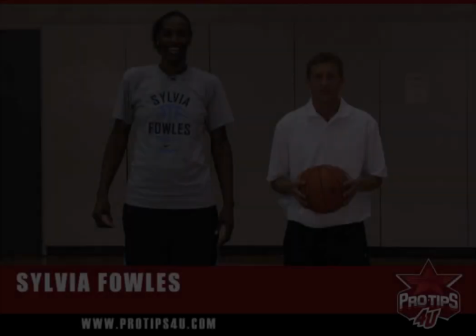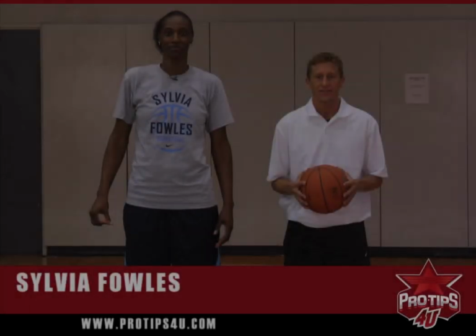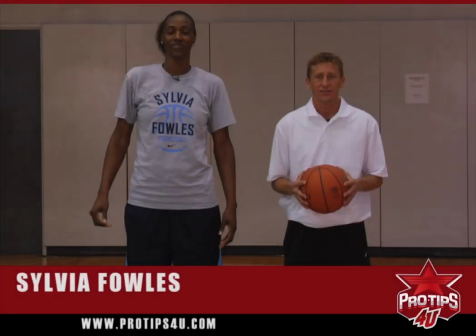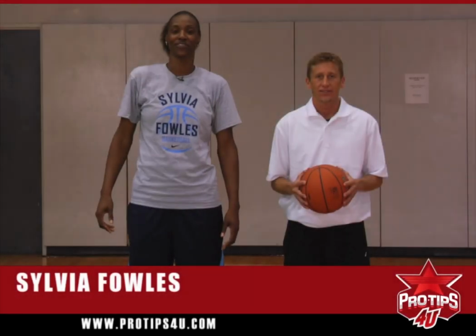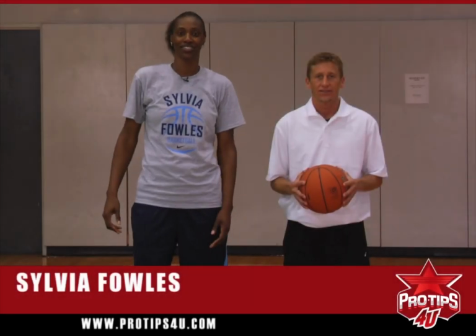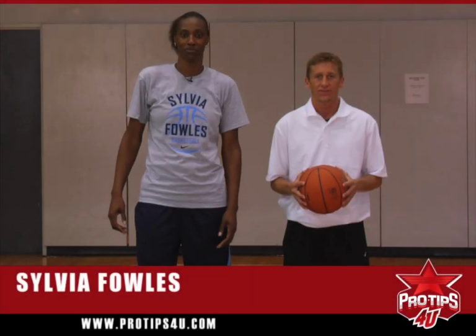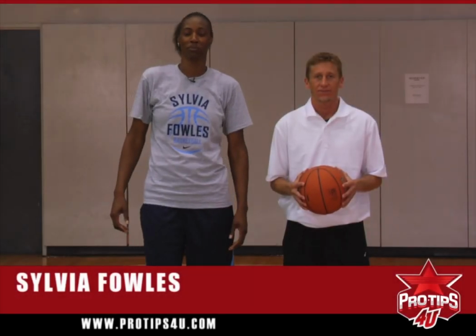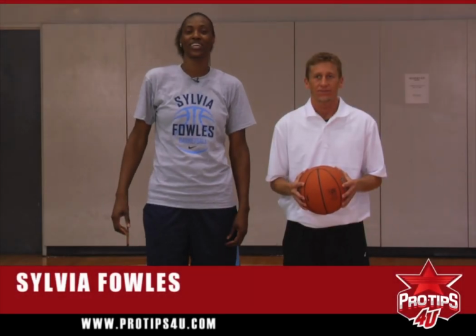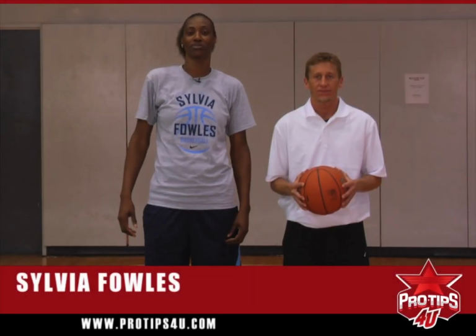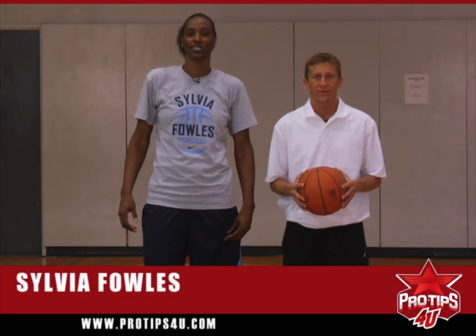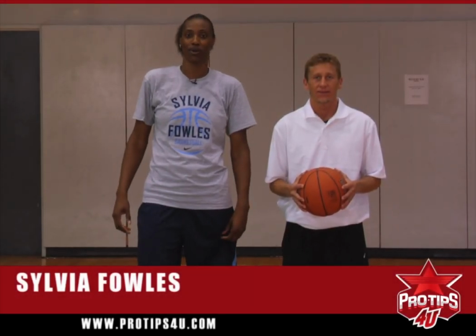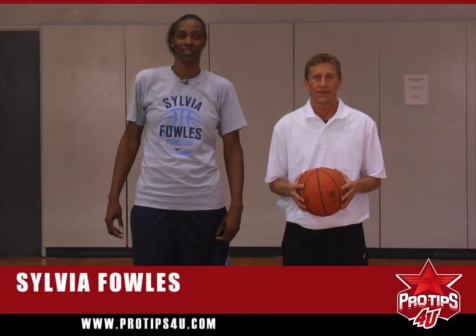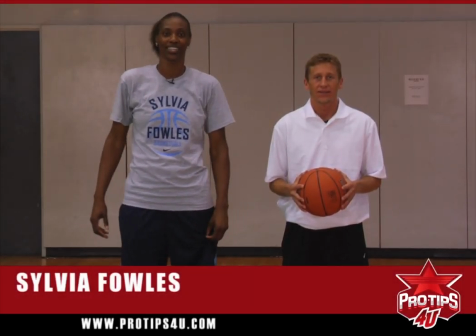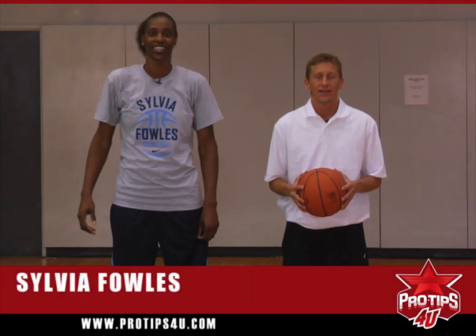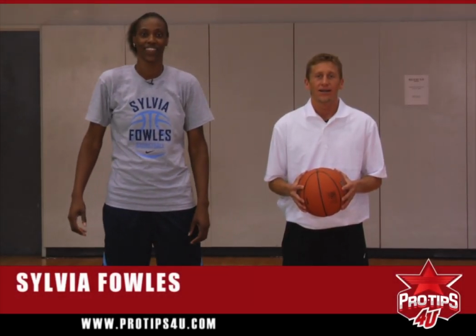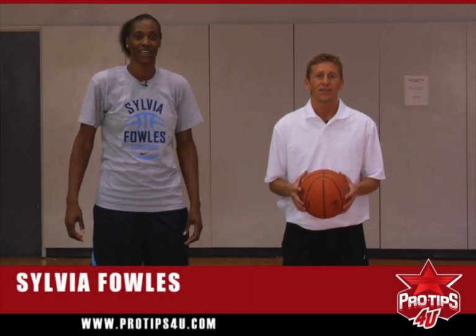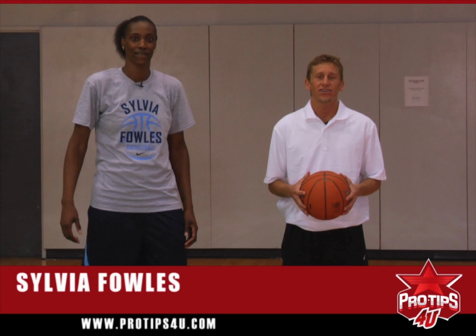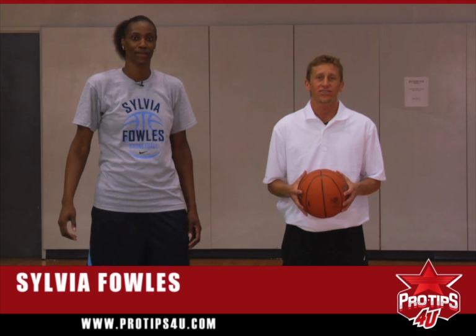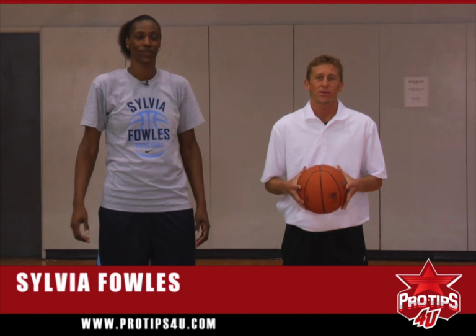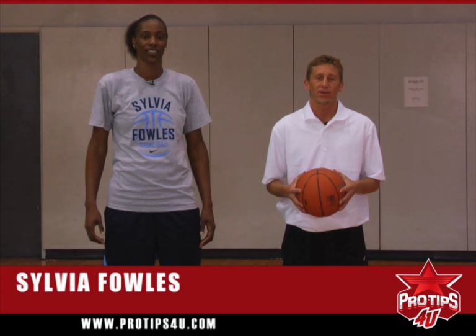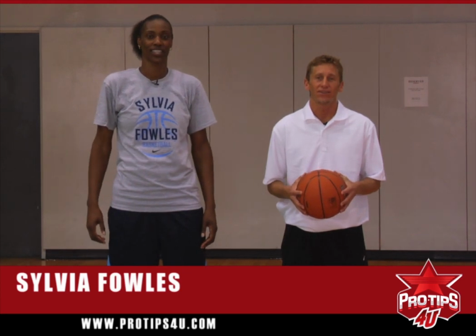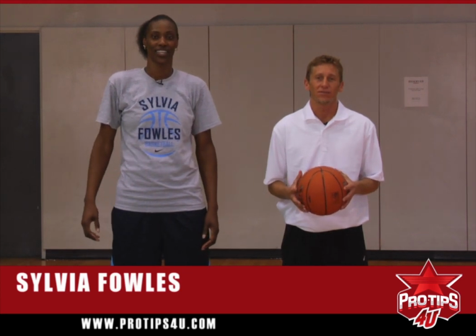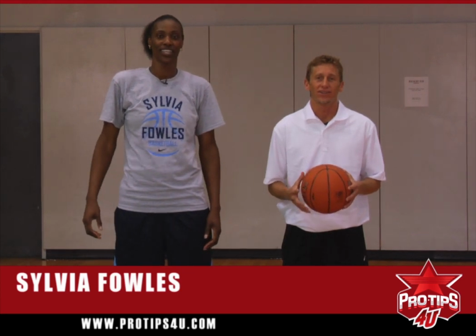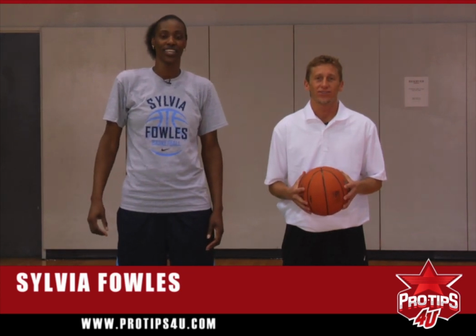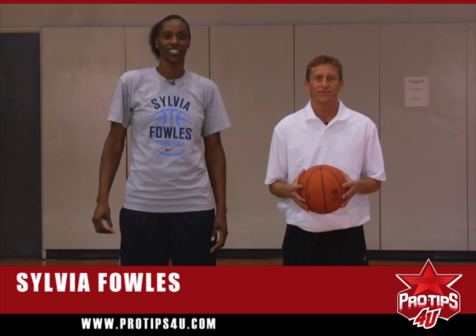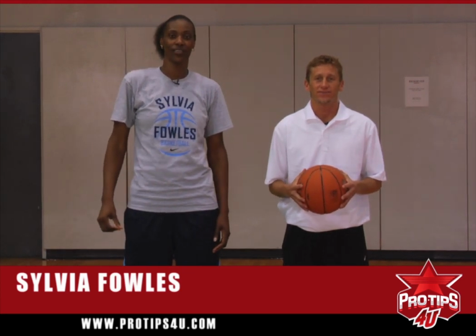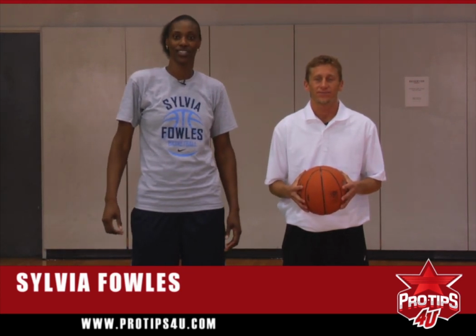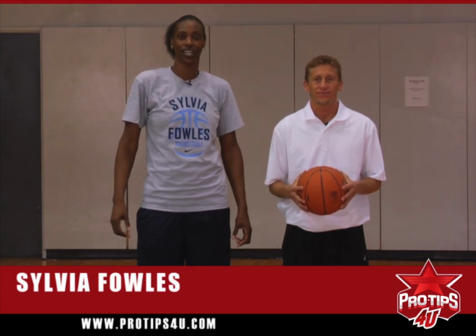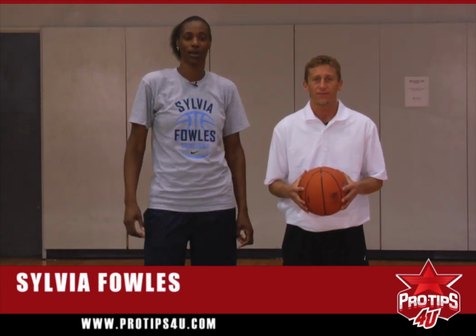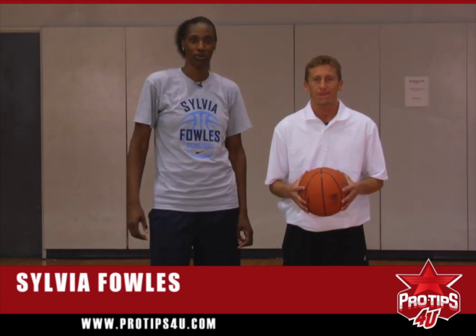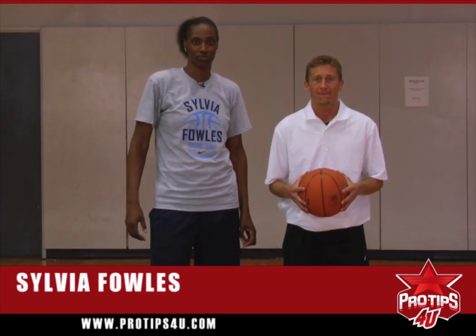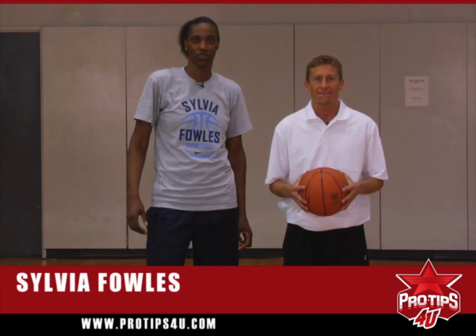I'm Sylvia Fowles, and I'm a professional basketball player. I'm Todd Troxell, and I'm a player development coach. And today we're going to talk about post moves.